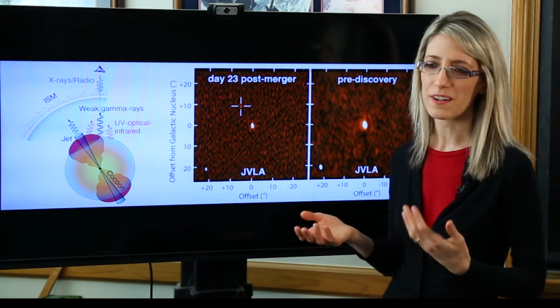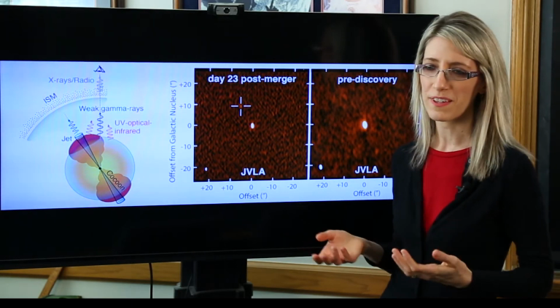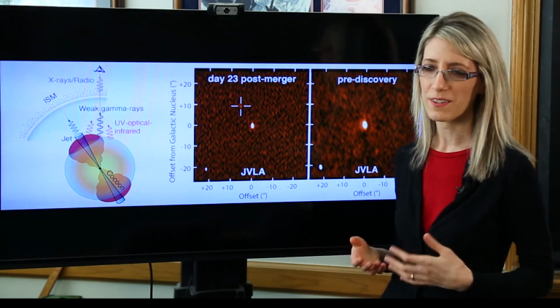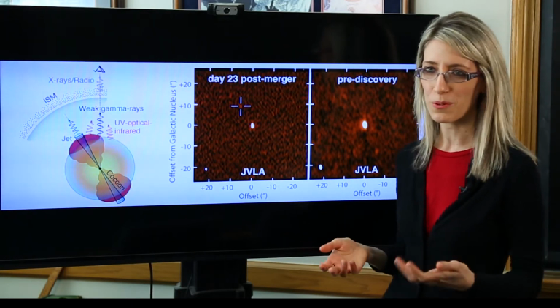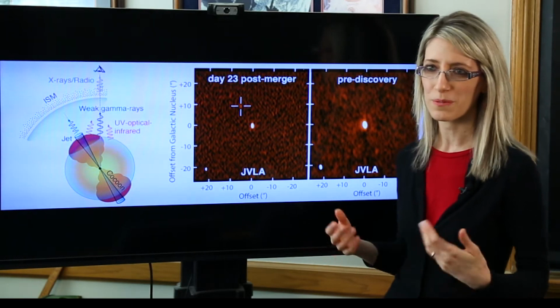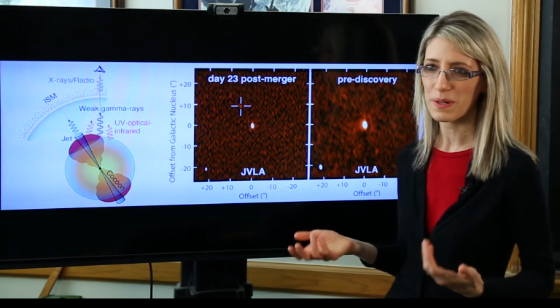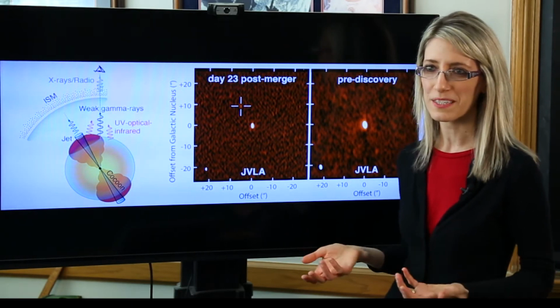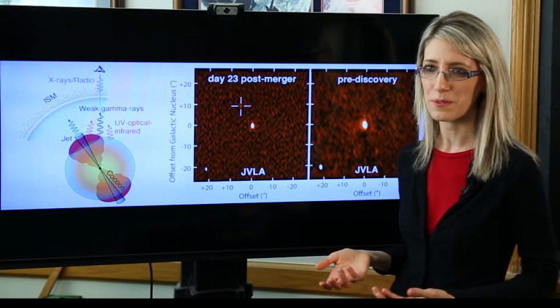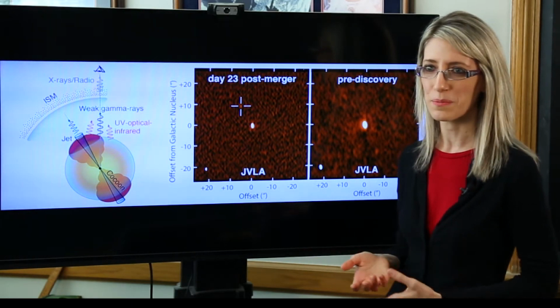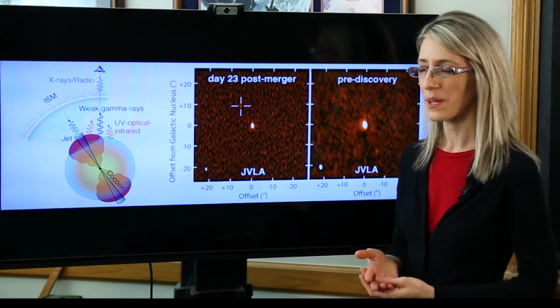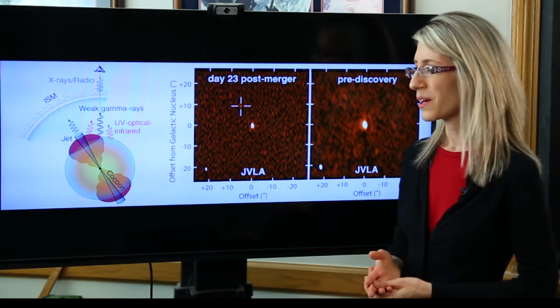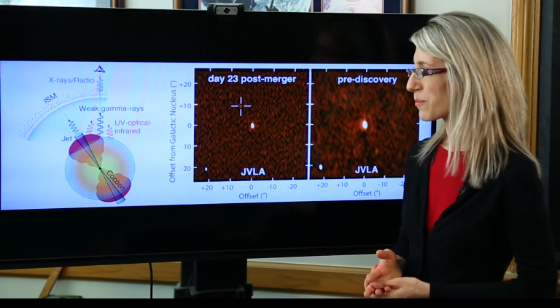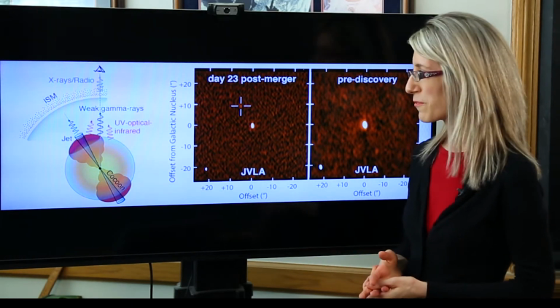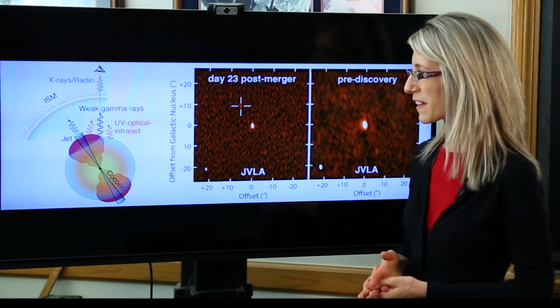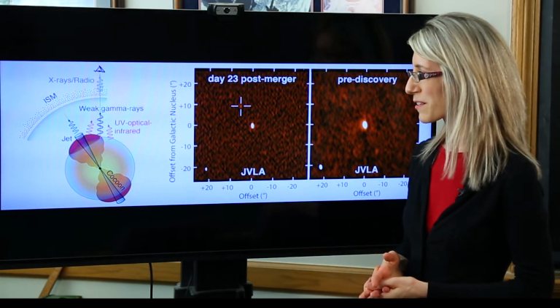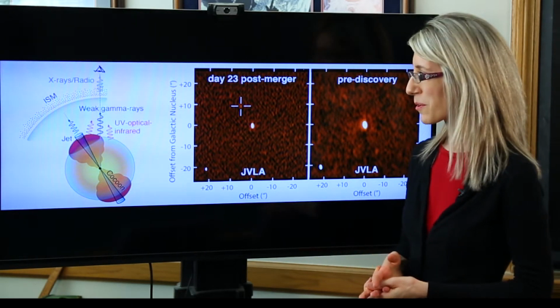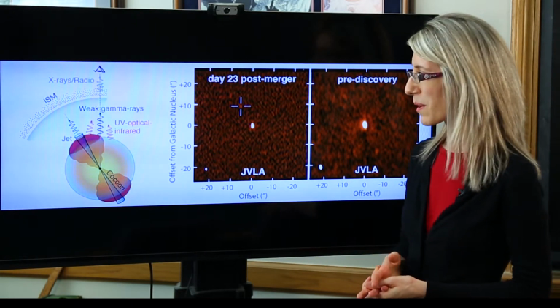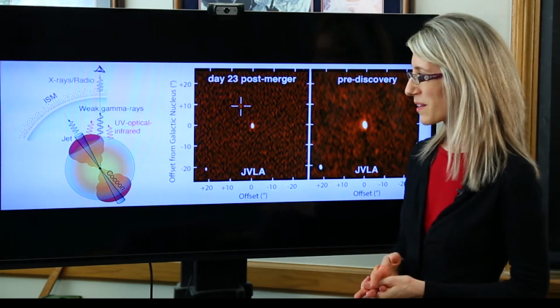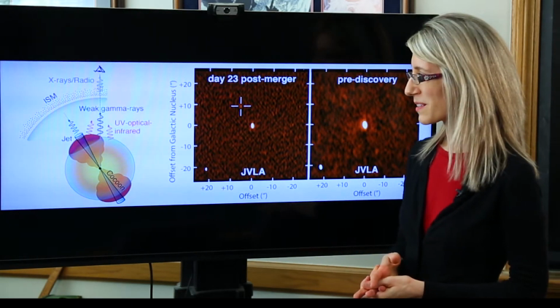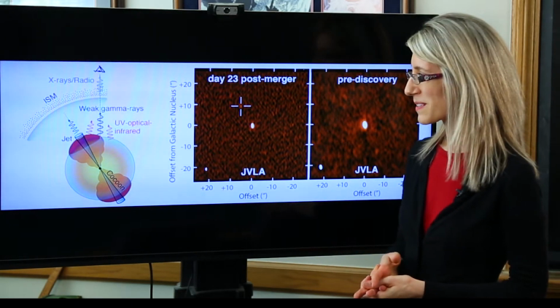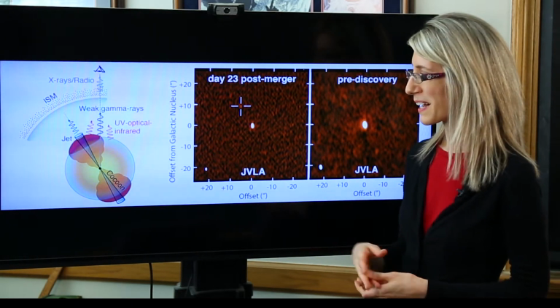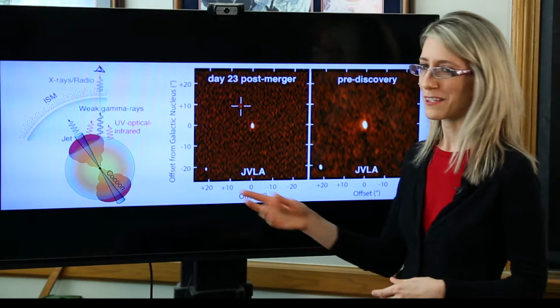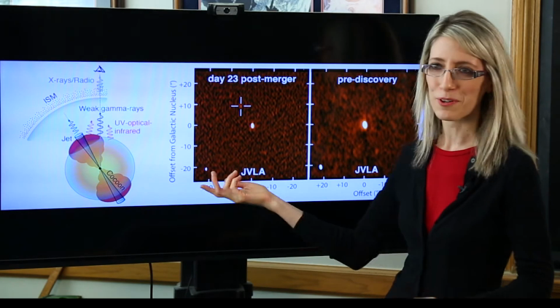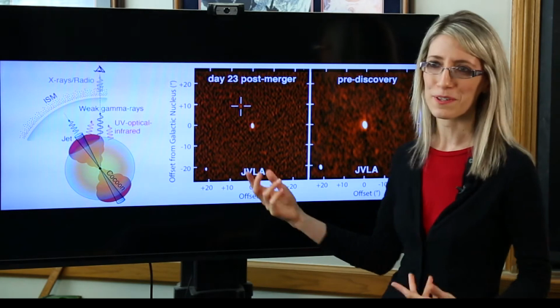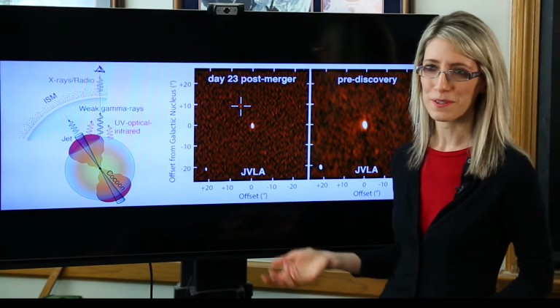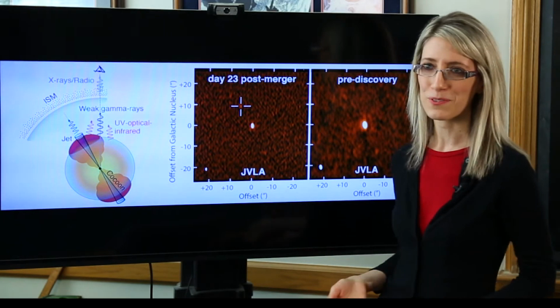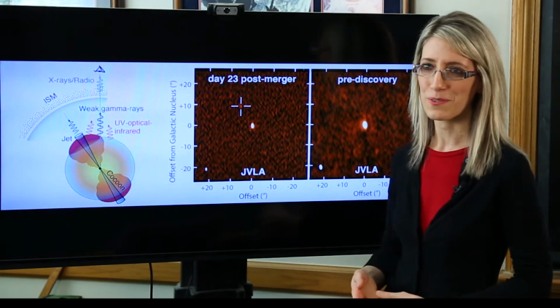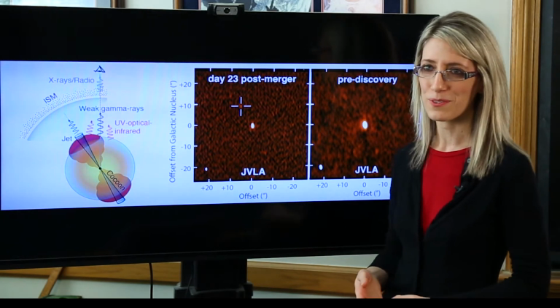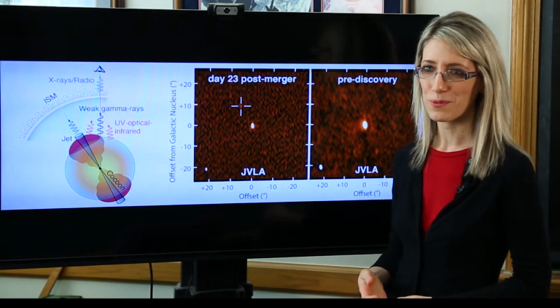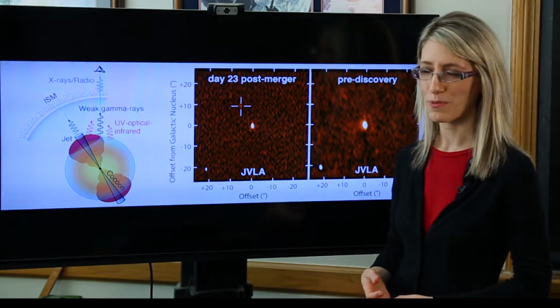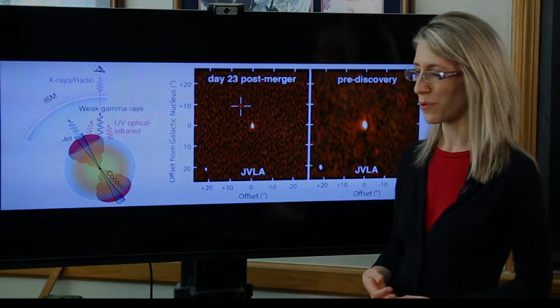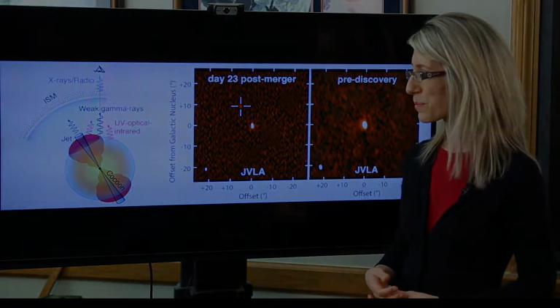Stuff like gold and platinum, we think, require these catastrophic collisions to be formed.